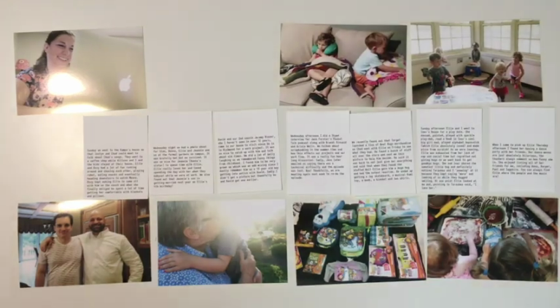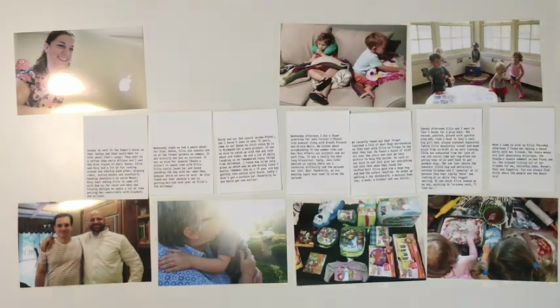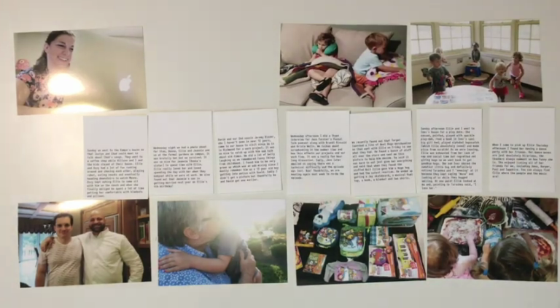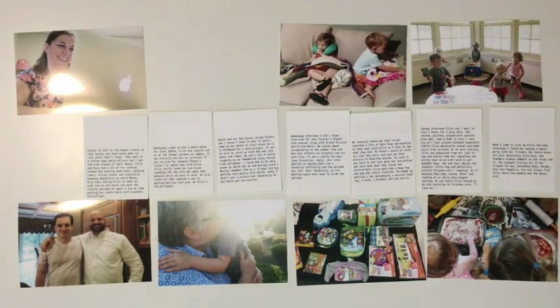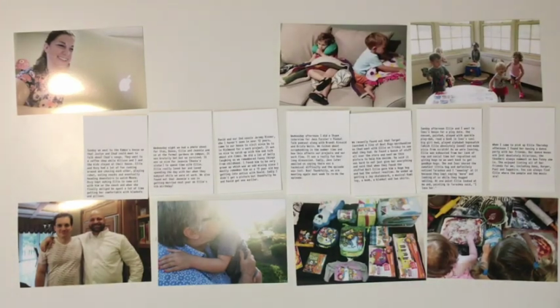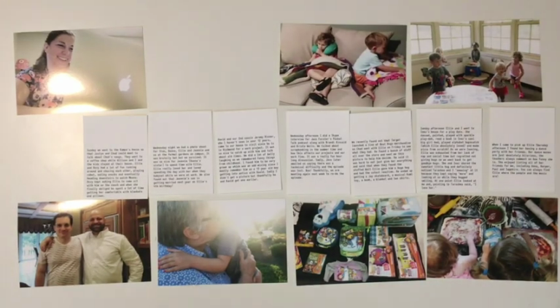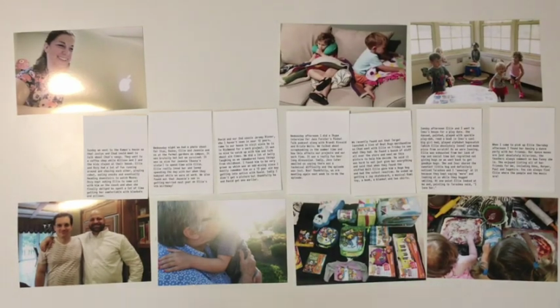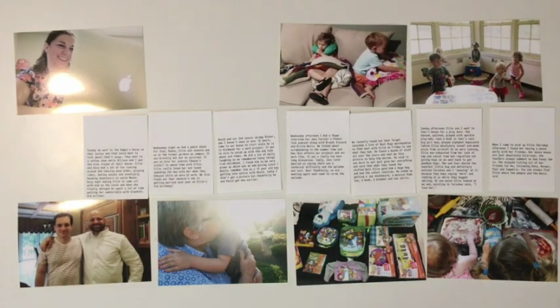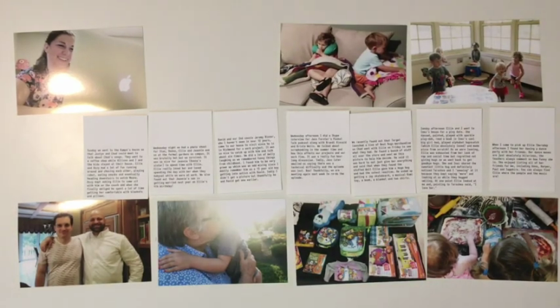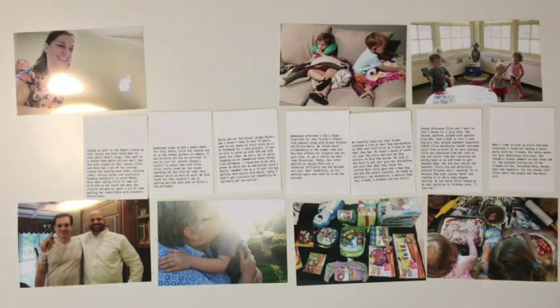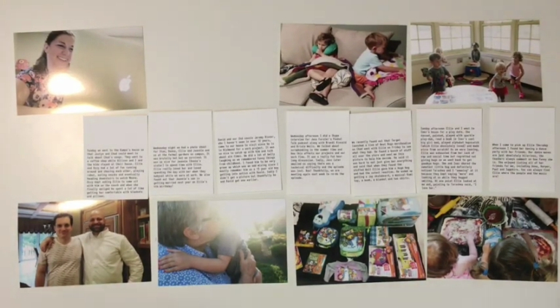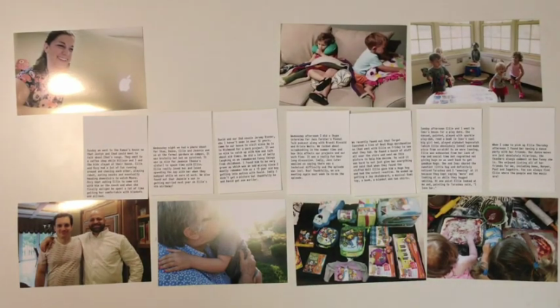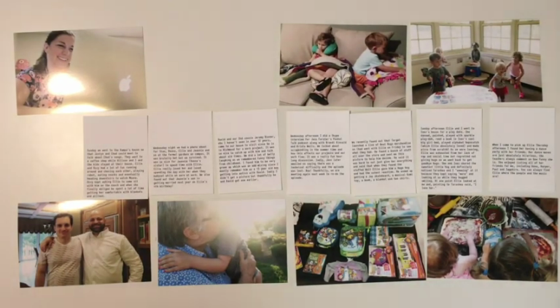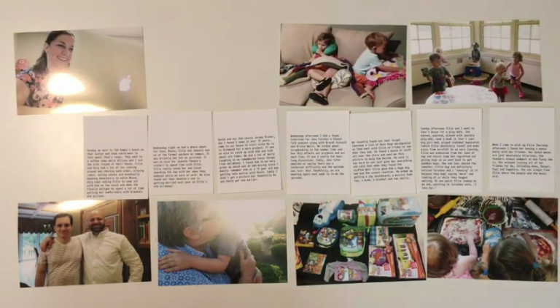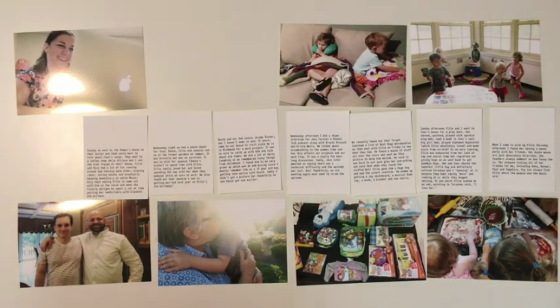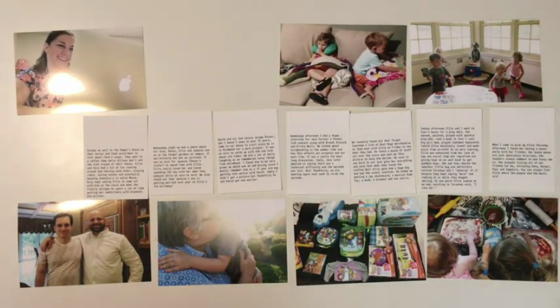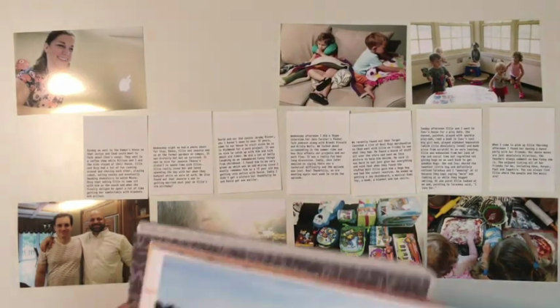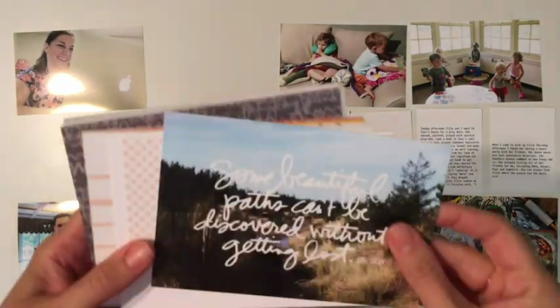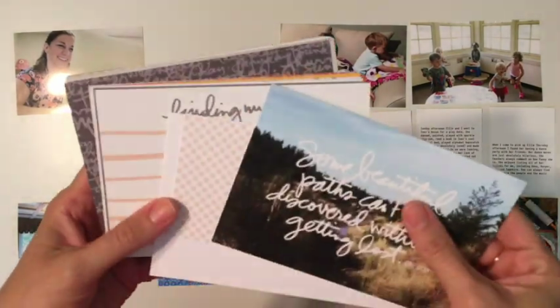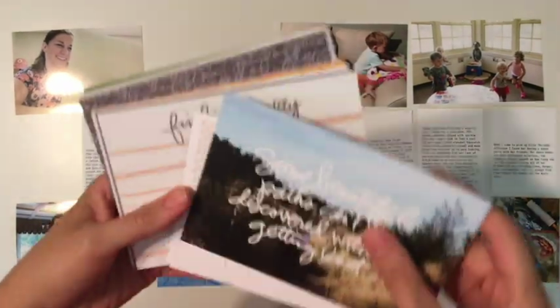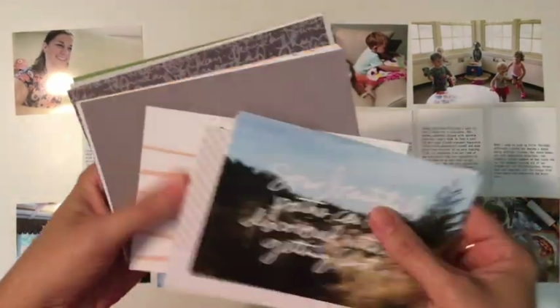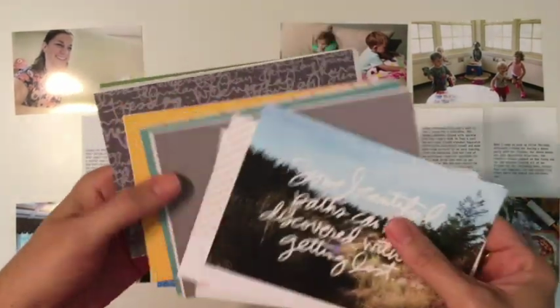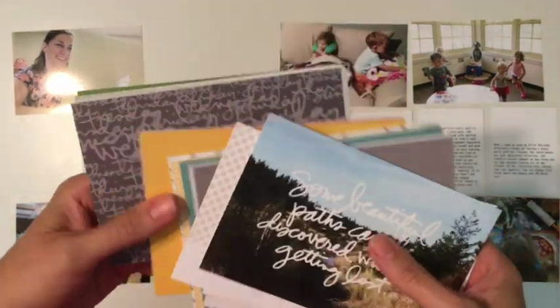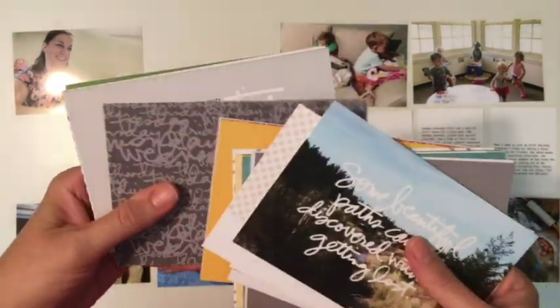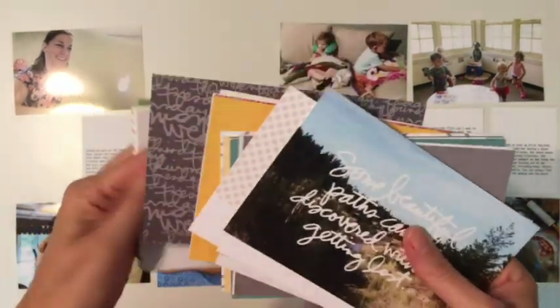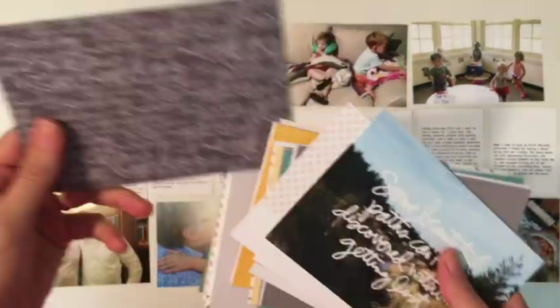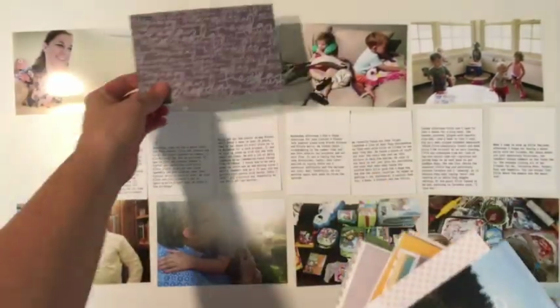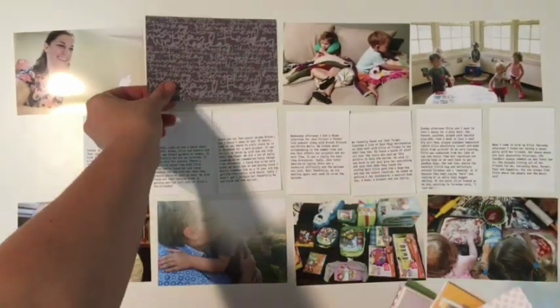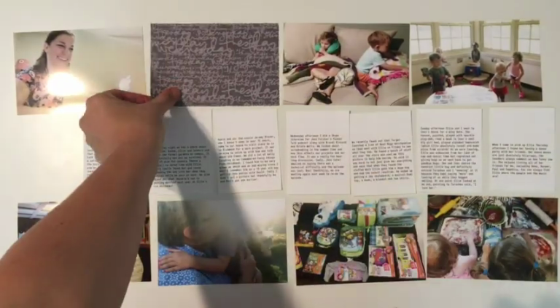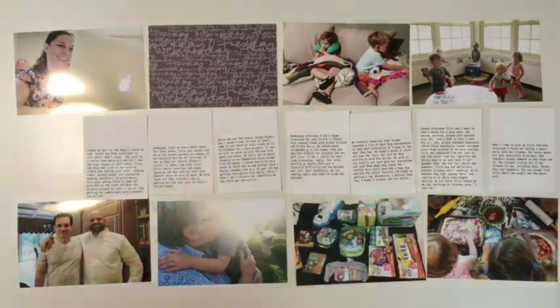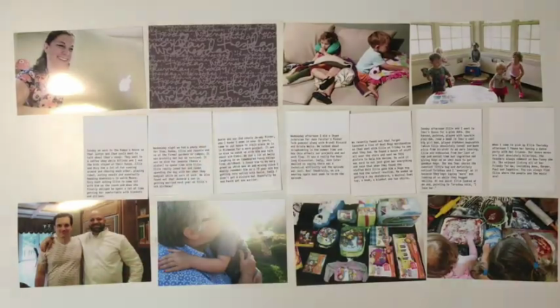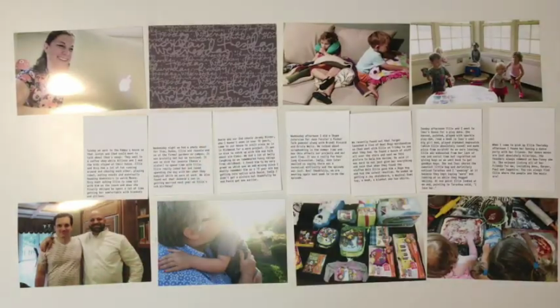Hi, Laura Wancic here. Thanks for watching. This is a Project Life Process video.